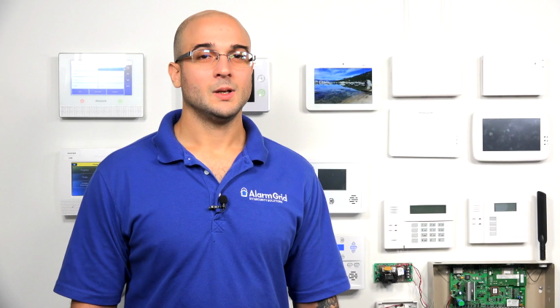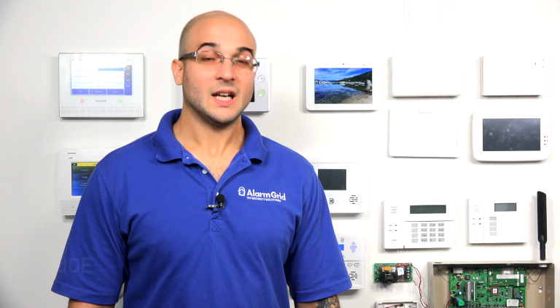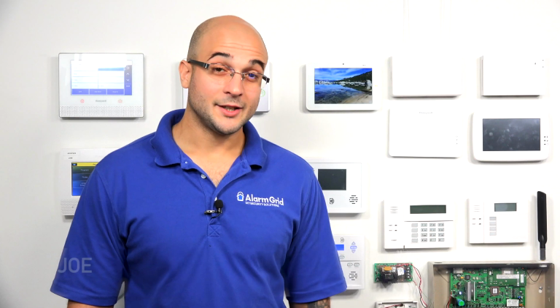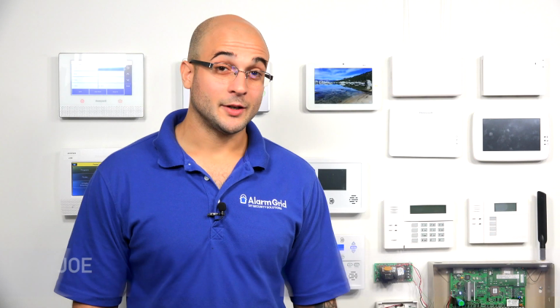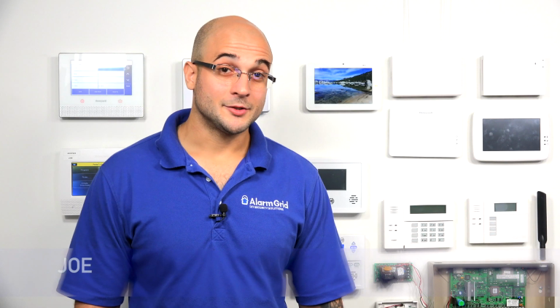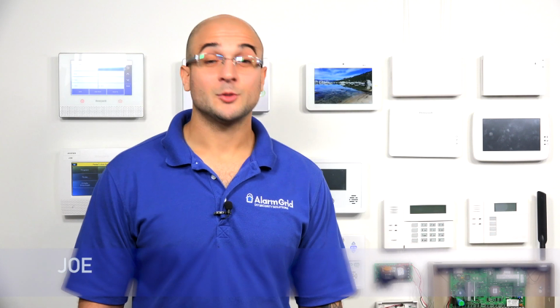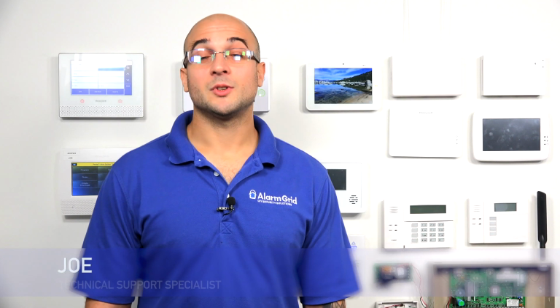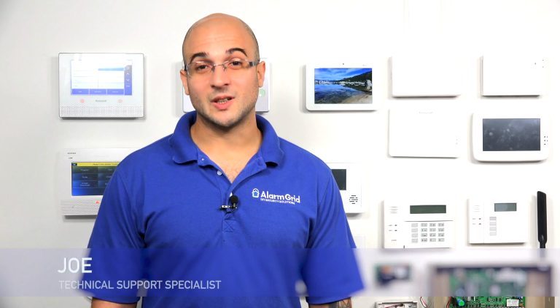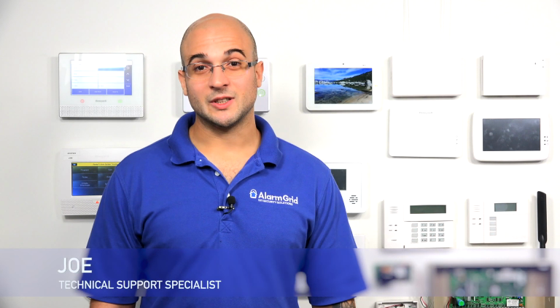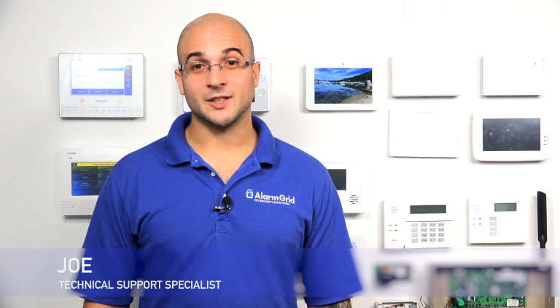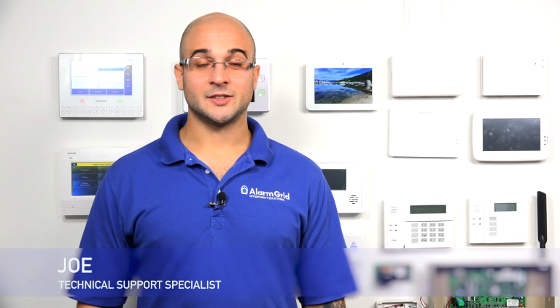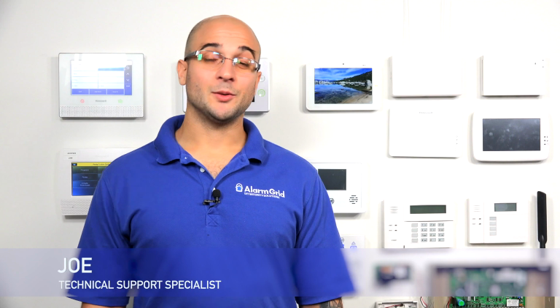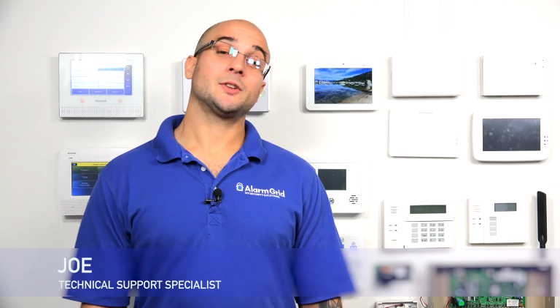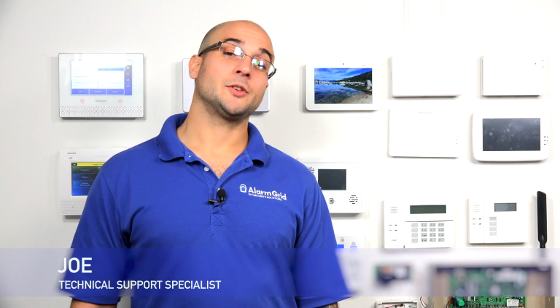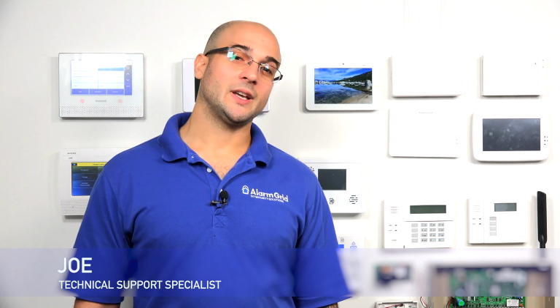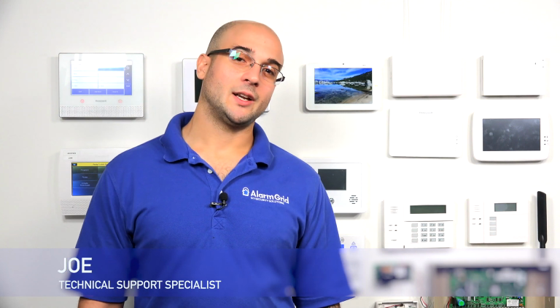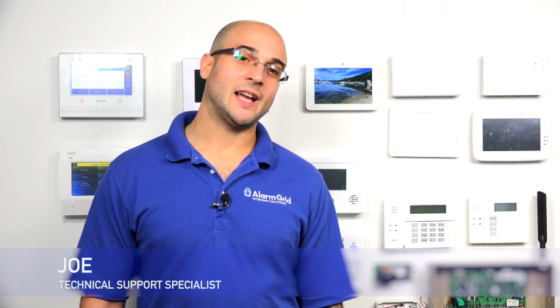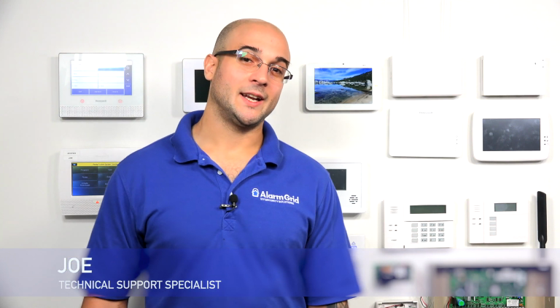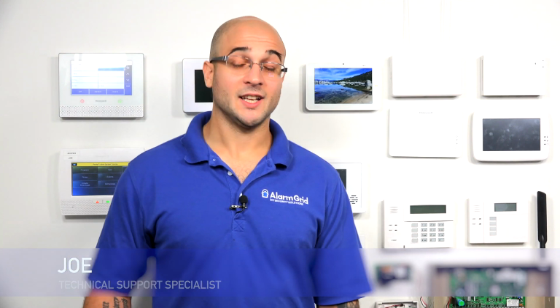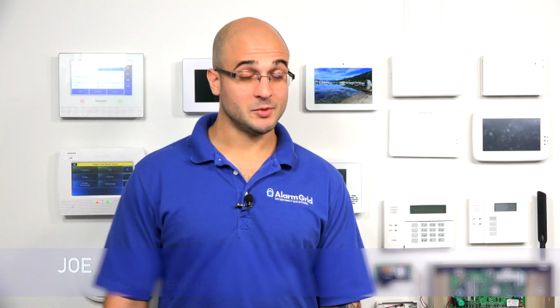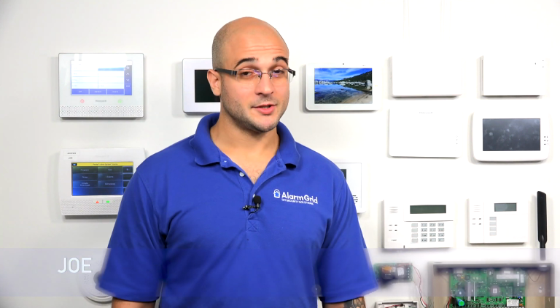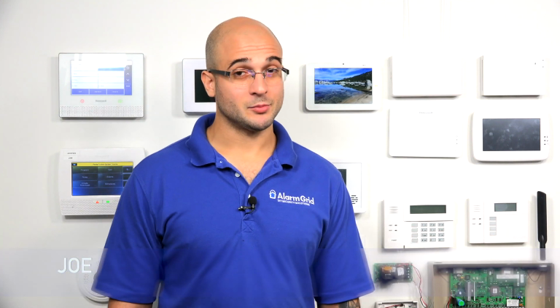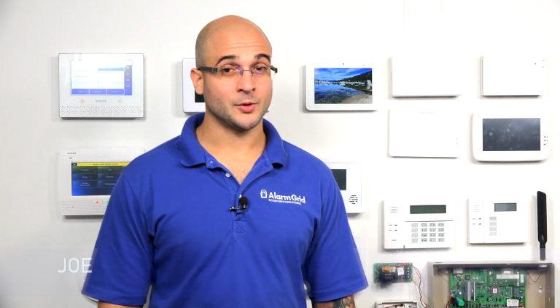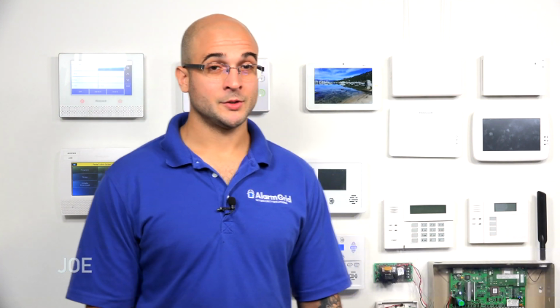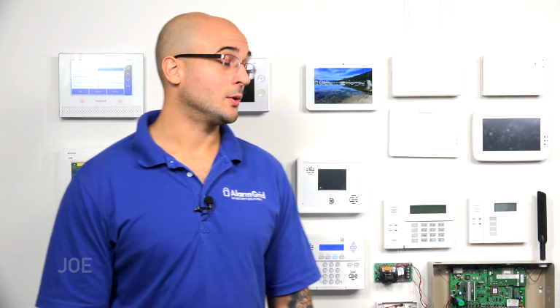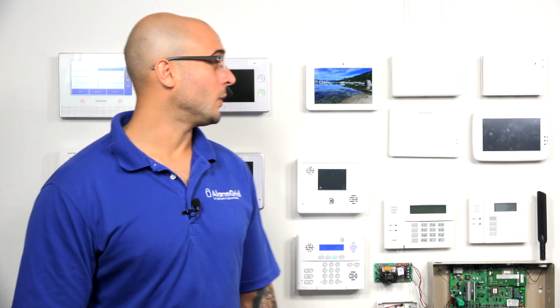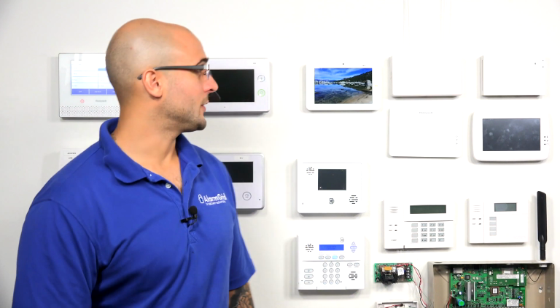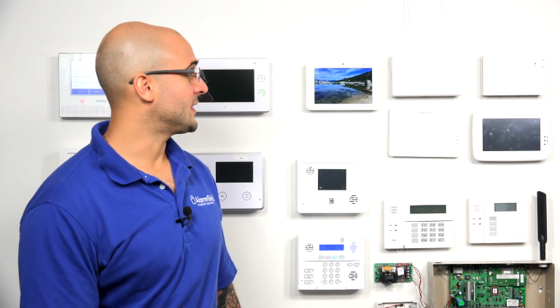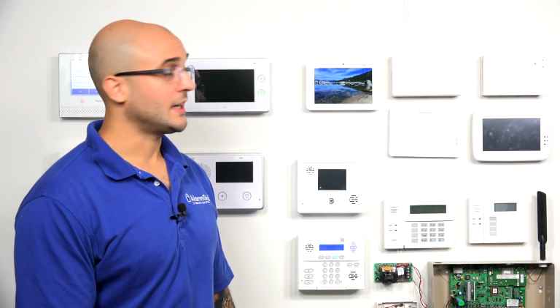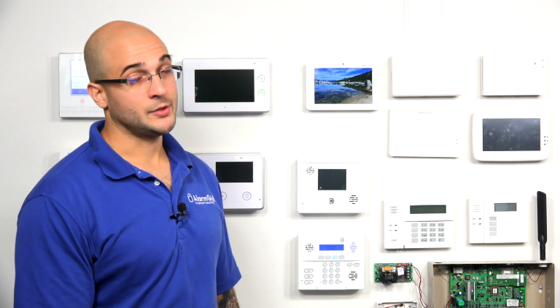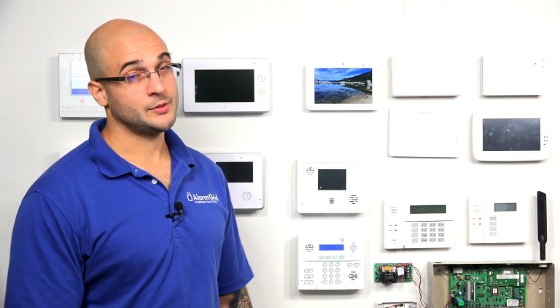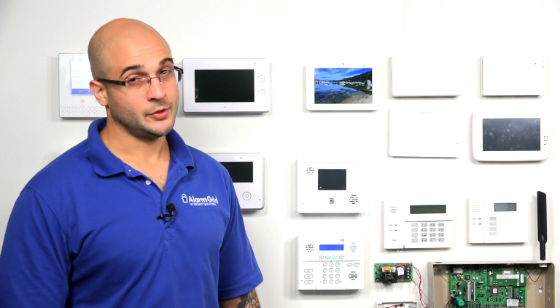Hi, it's Joe from Alarm Grid here, and today we're going to show you how to add an image sensor board to a Qolsys IQ2.